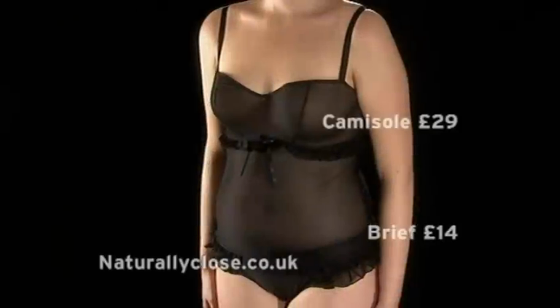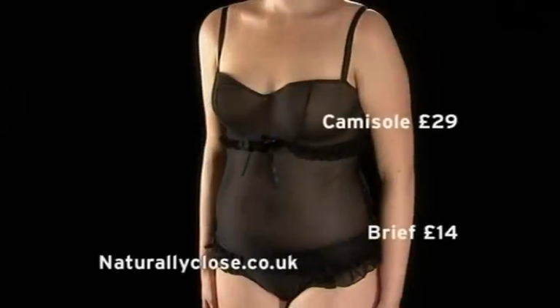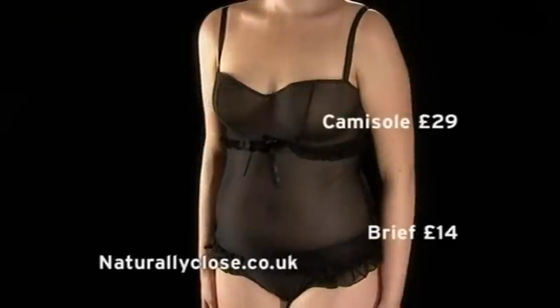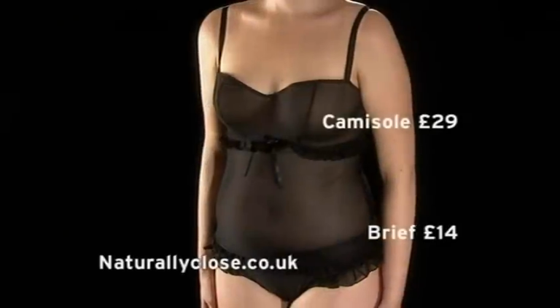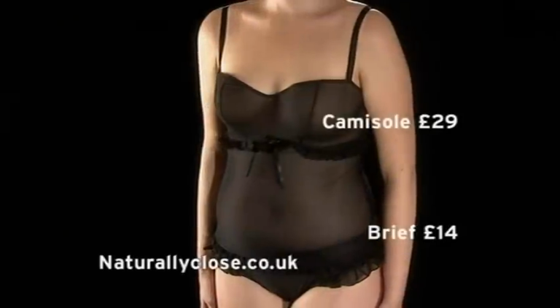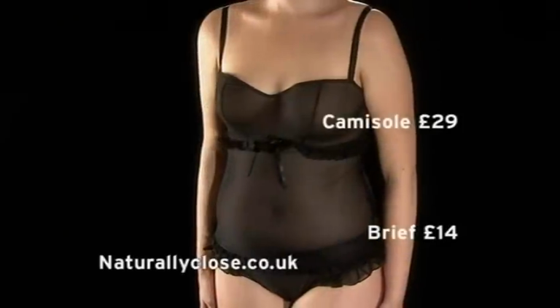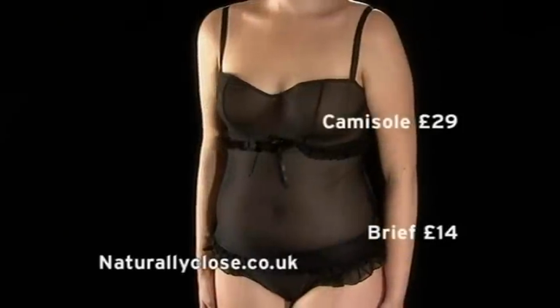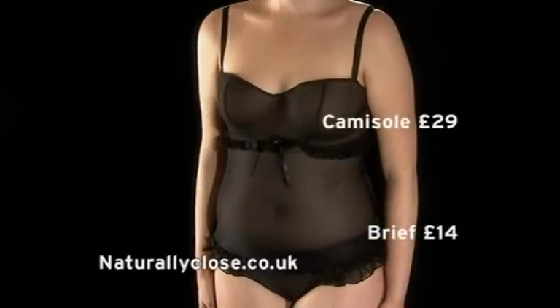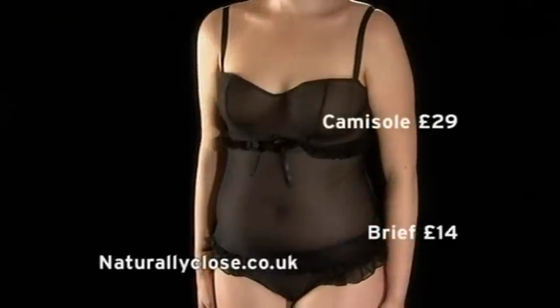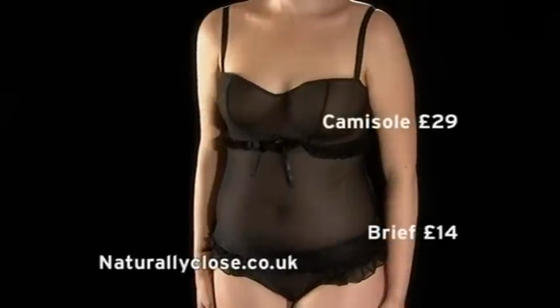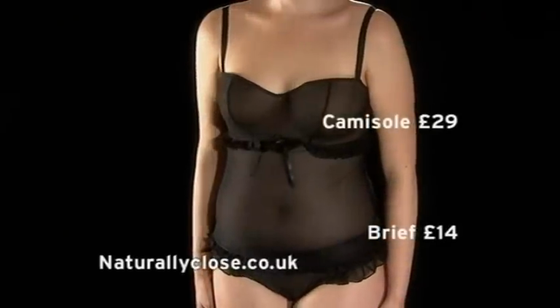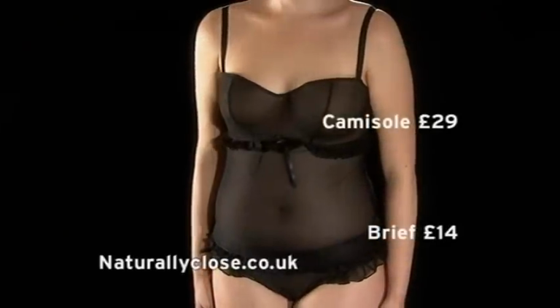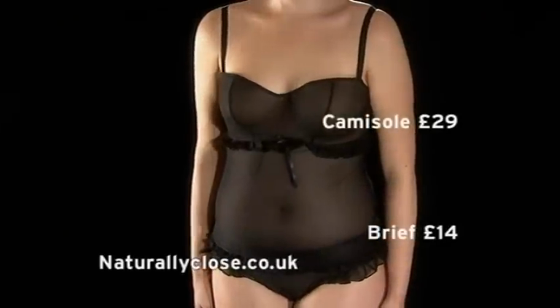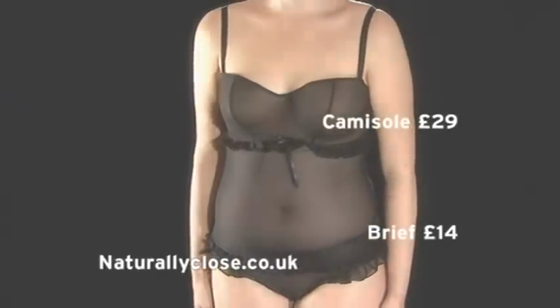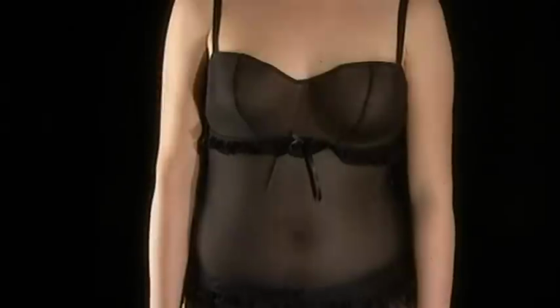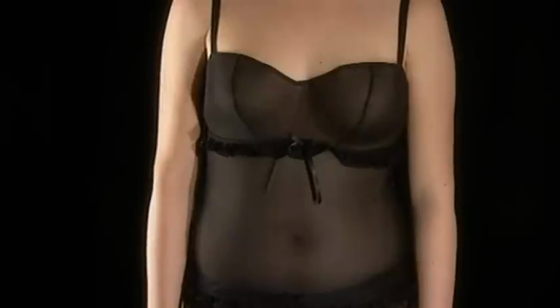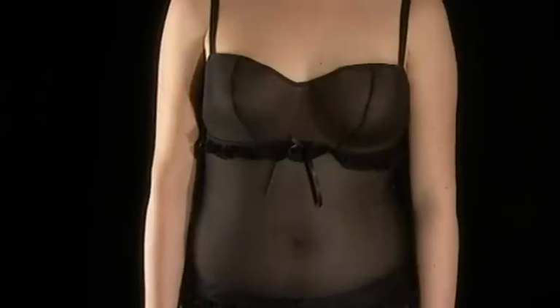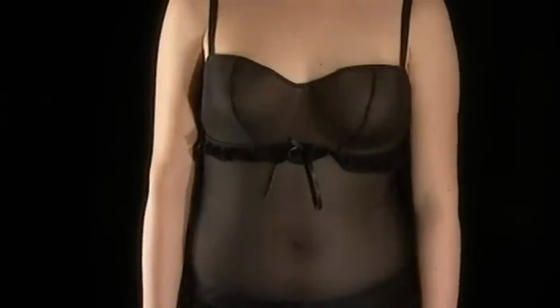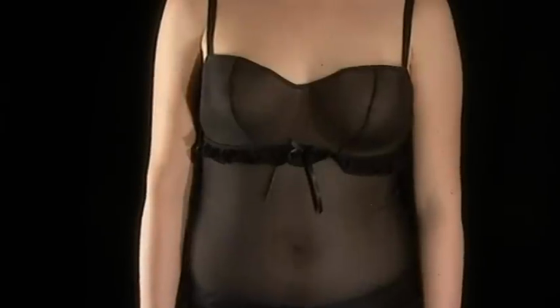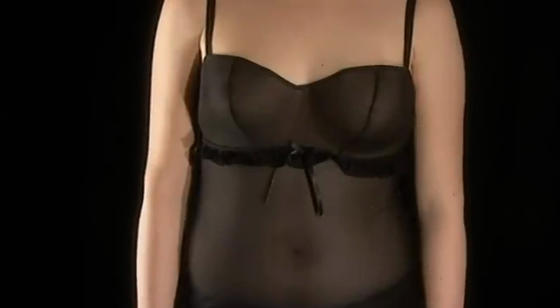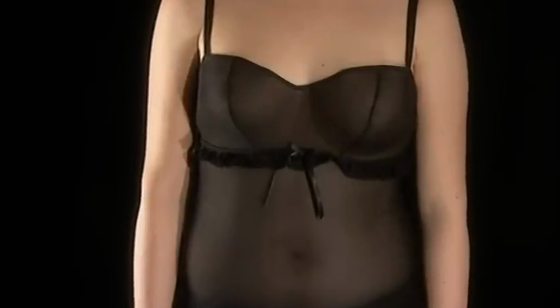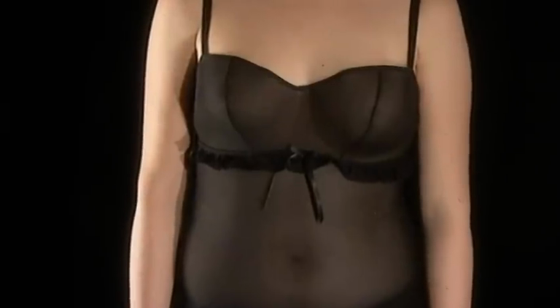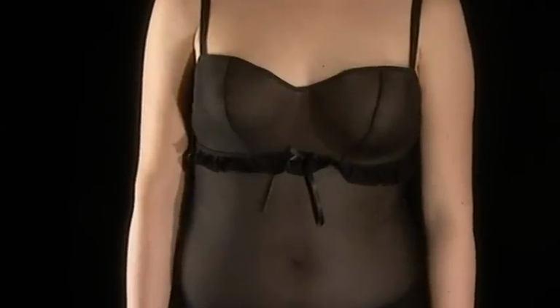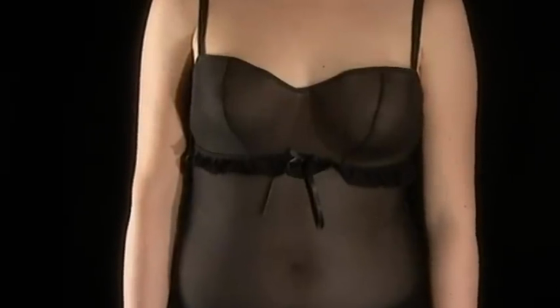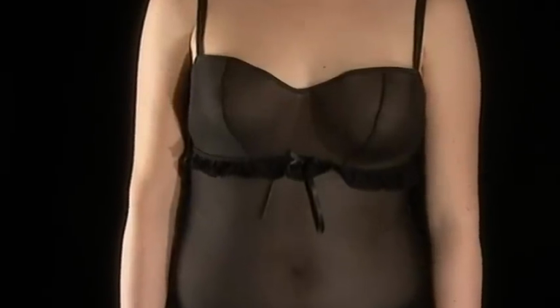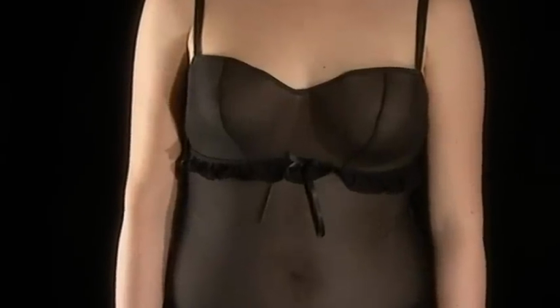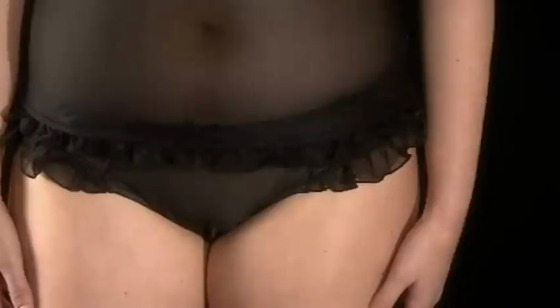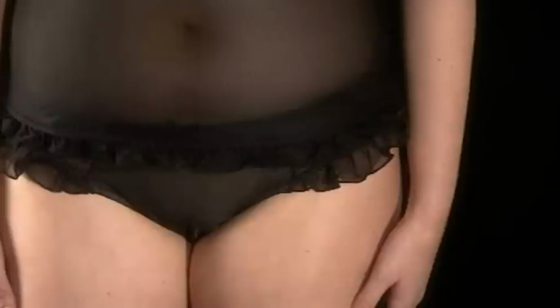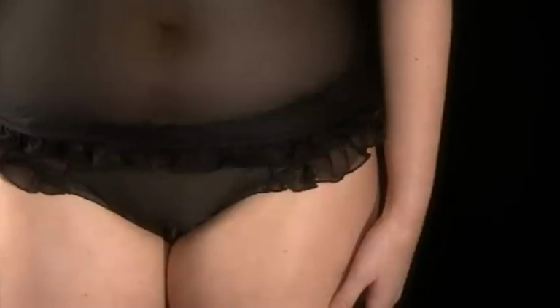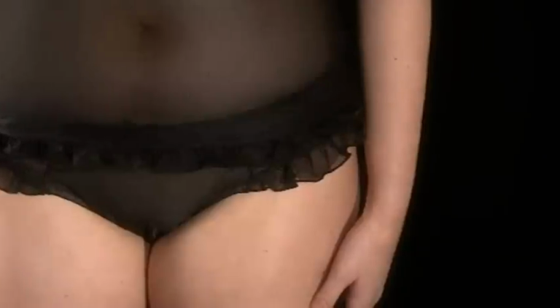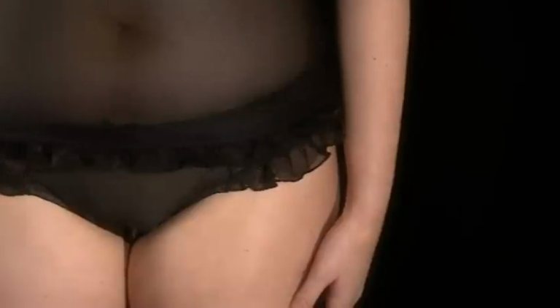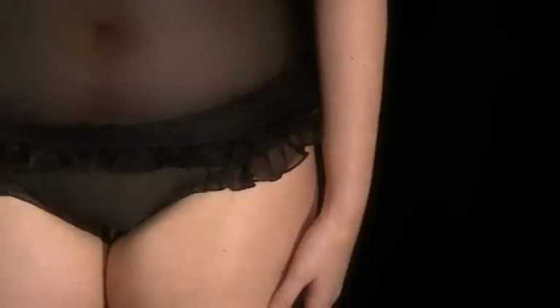If you're more of an apple shape, try a camisole to disguise the waist, and give the illusion of hips with a flirty brief.